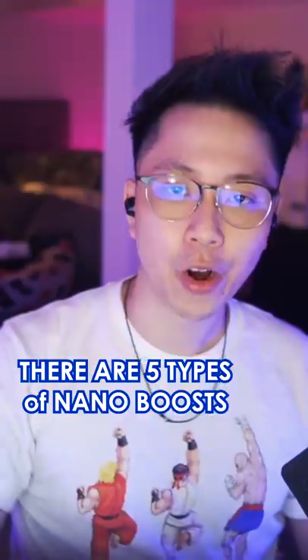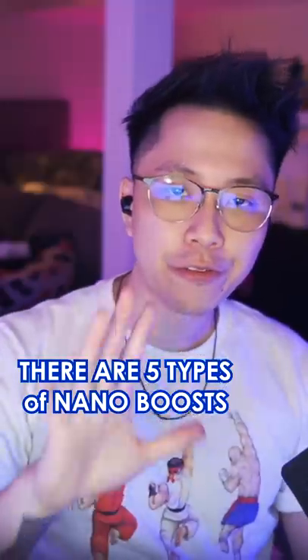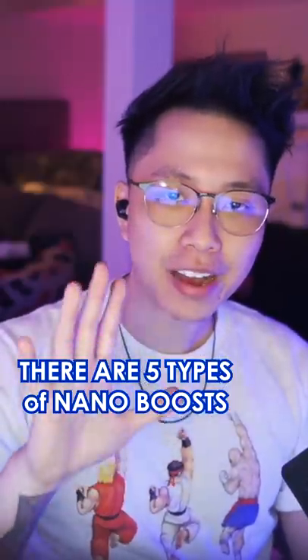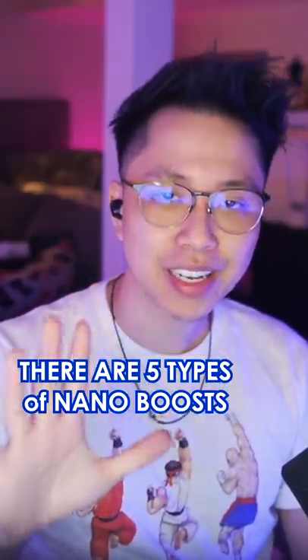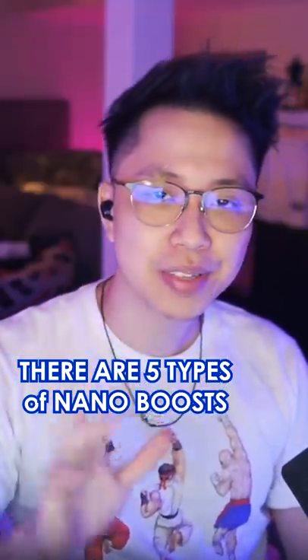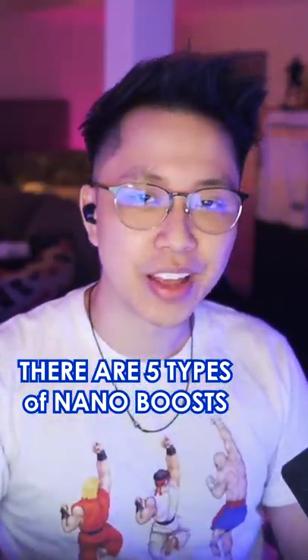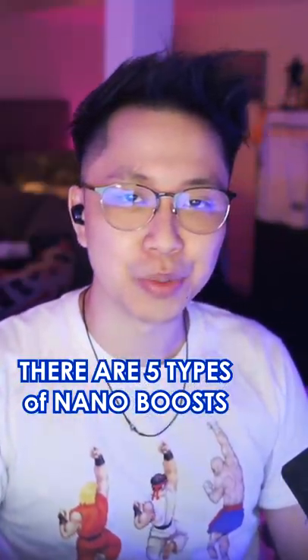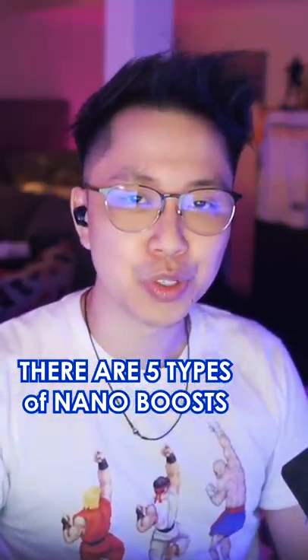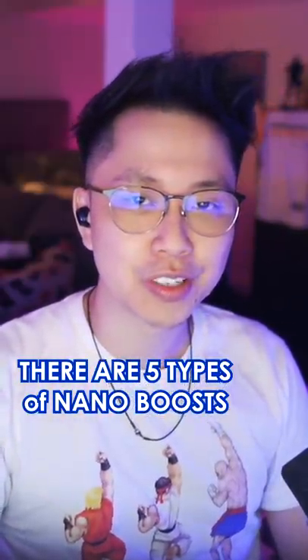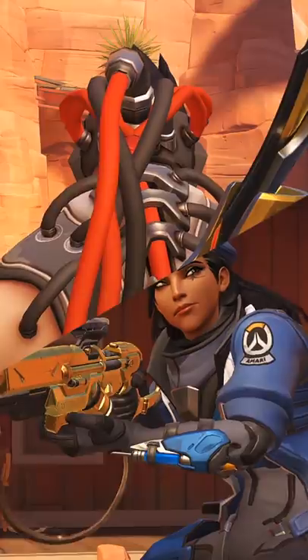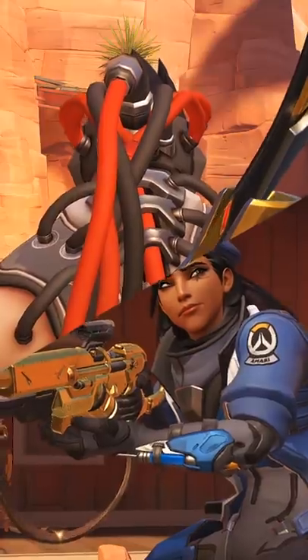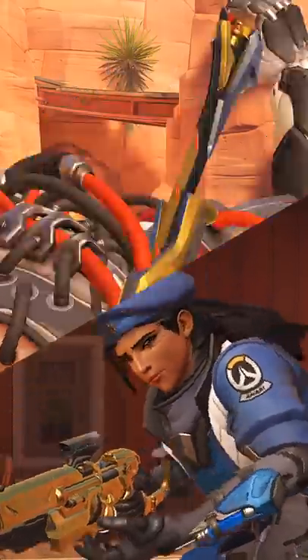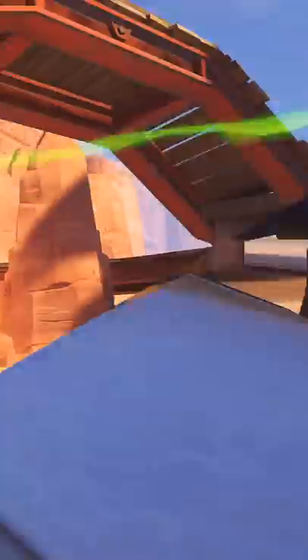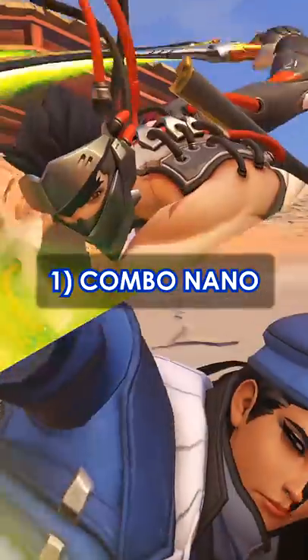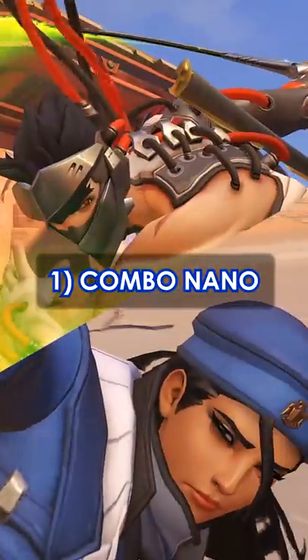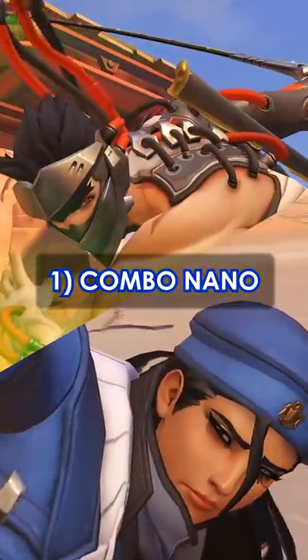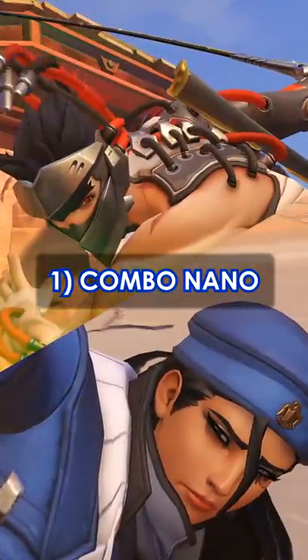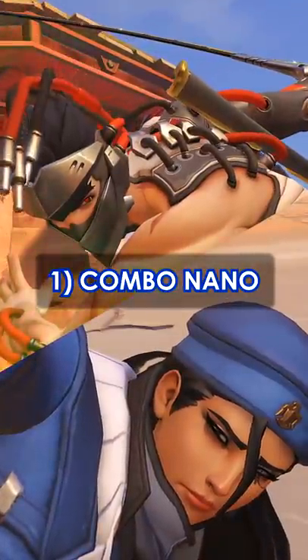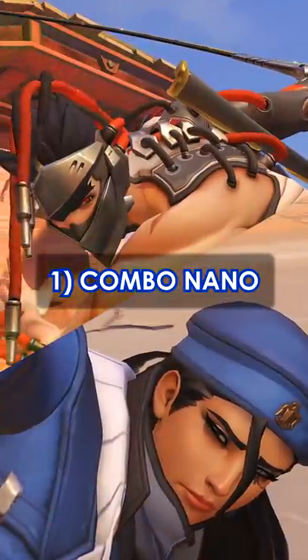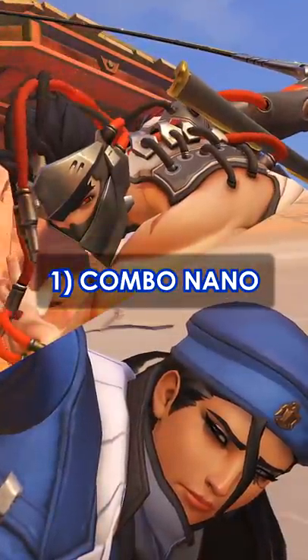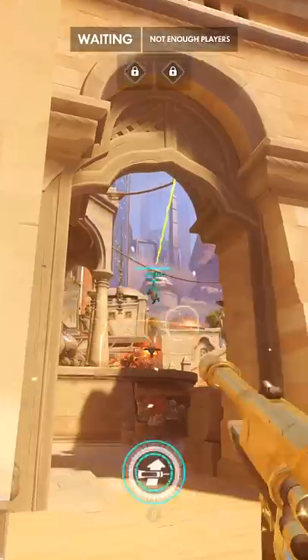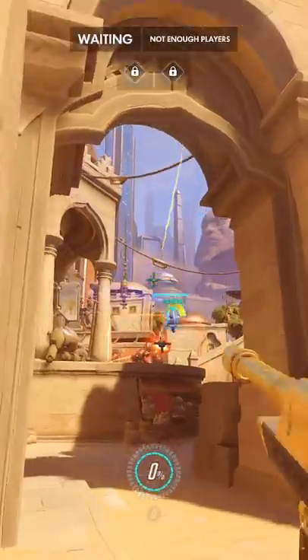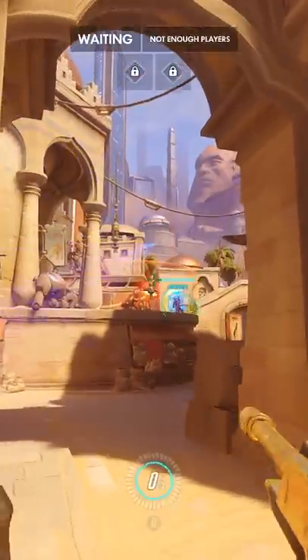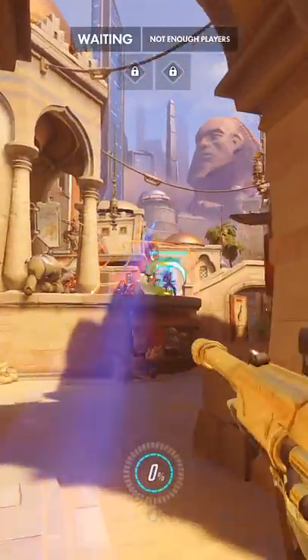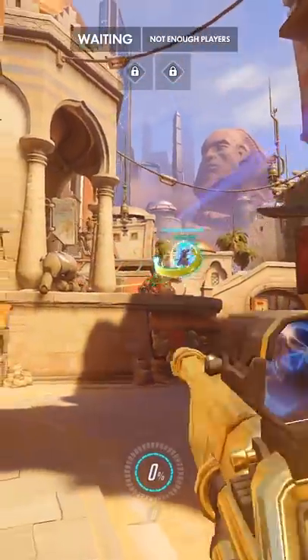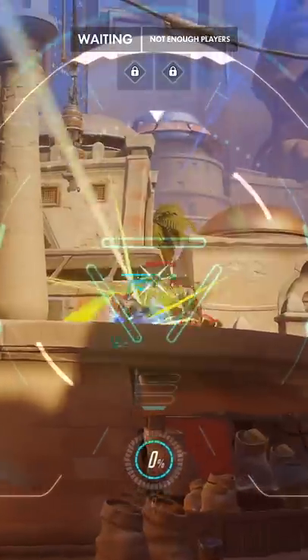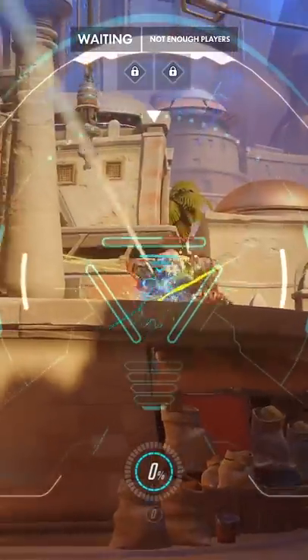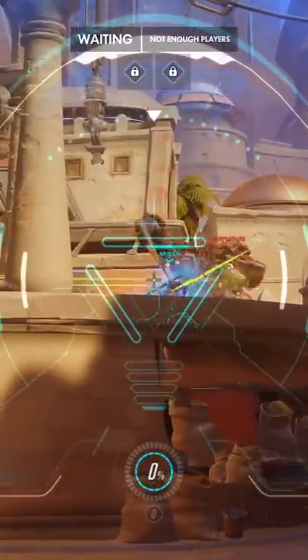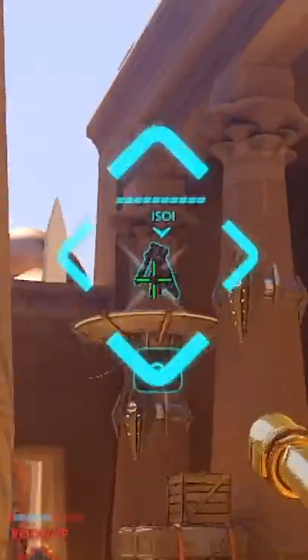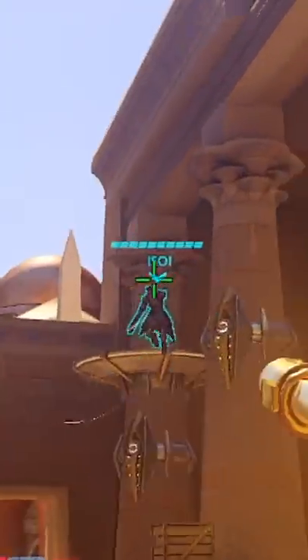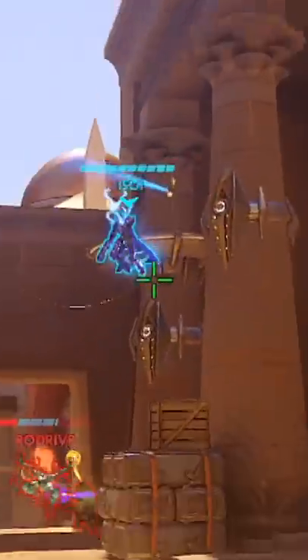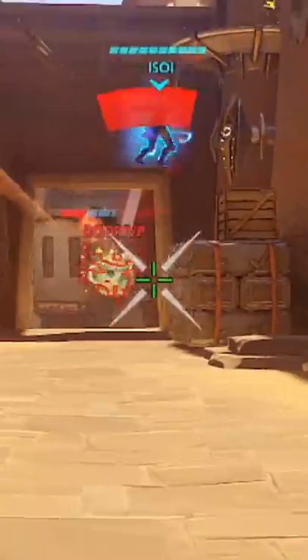There are five types of nano boosts. The first is the combo nano — you know this one — which is synergizing ults like nano blade or nano death blossom.